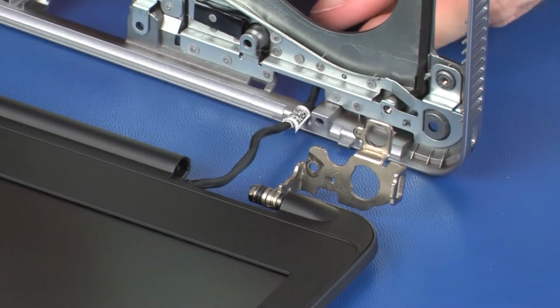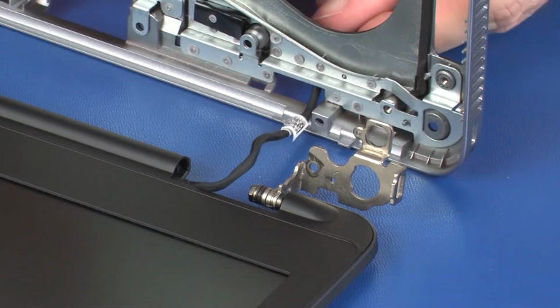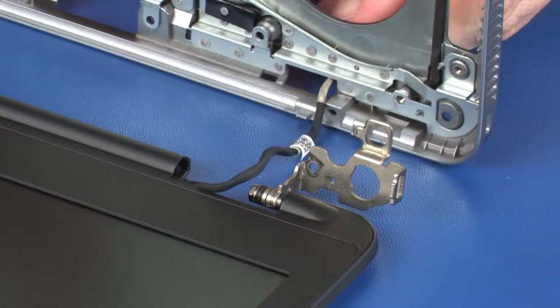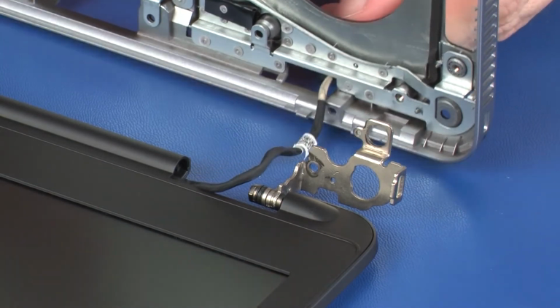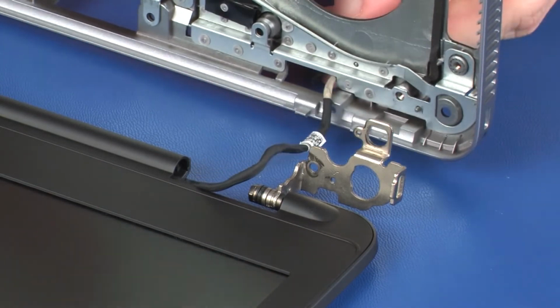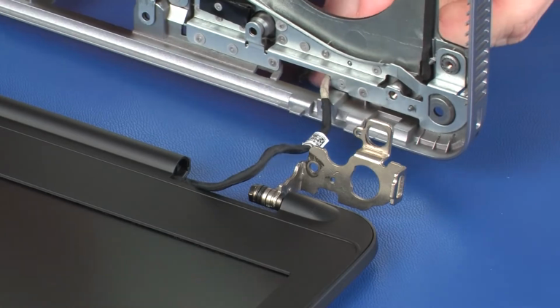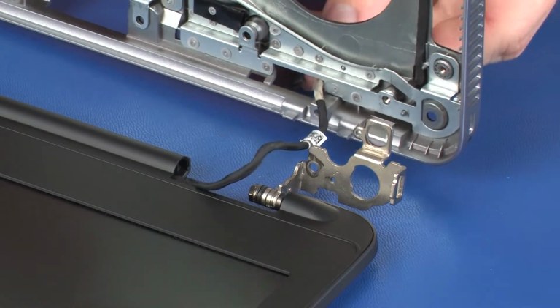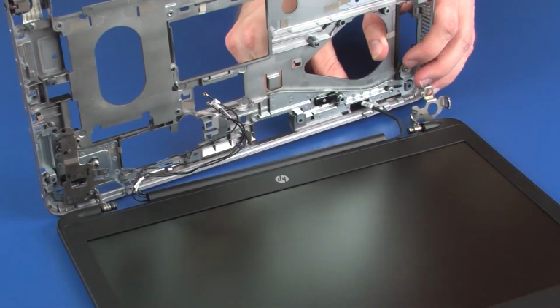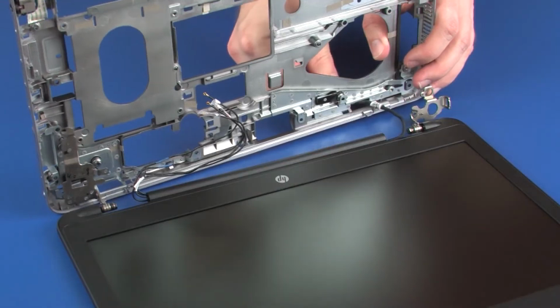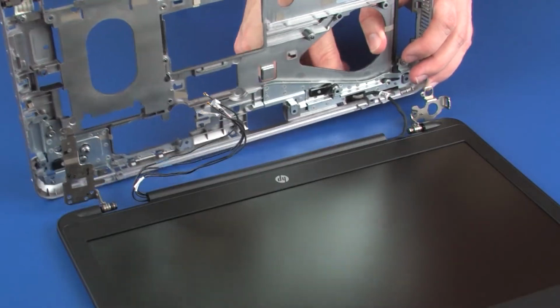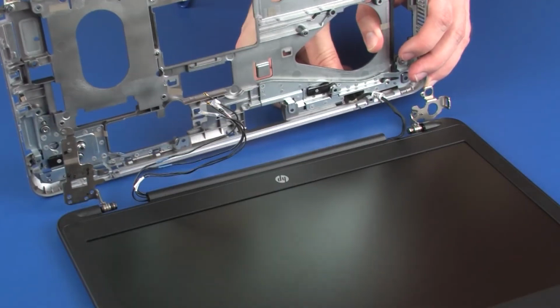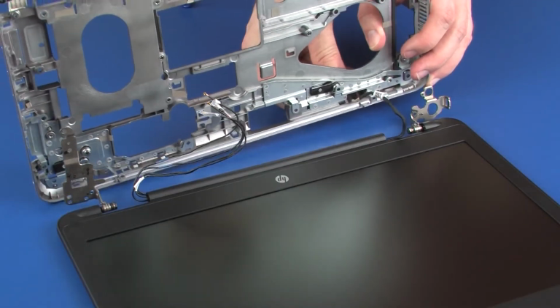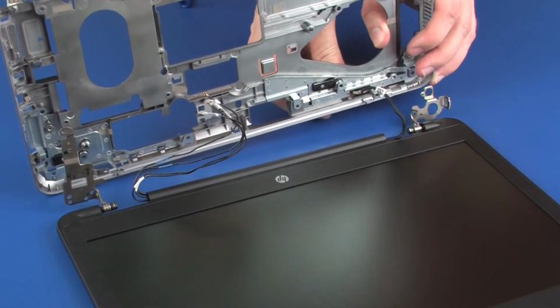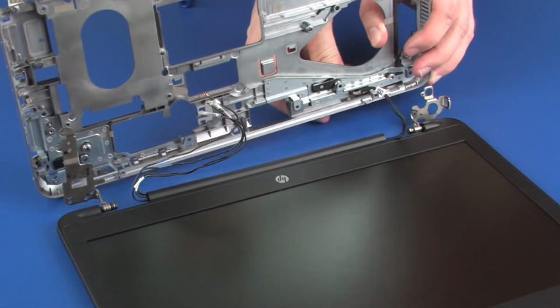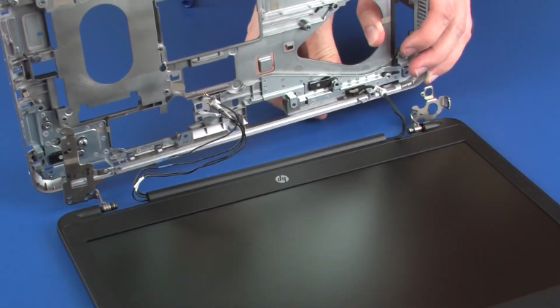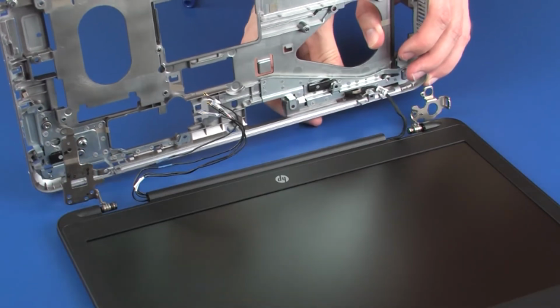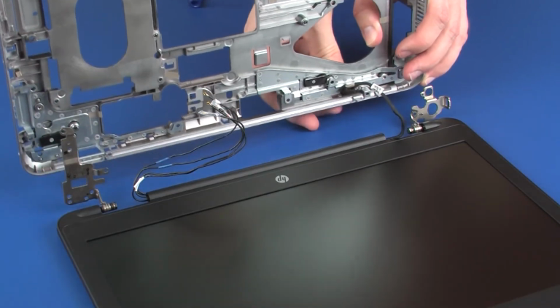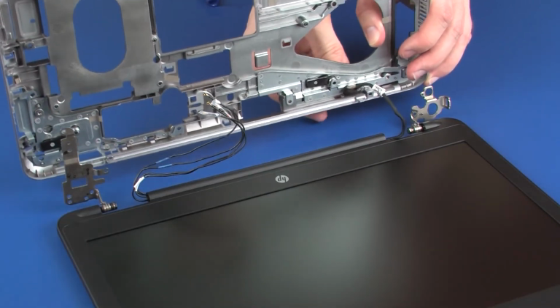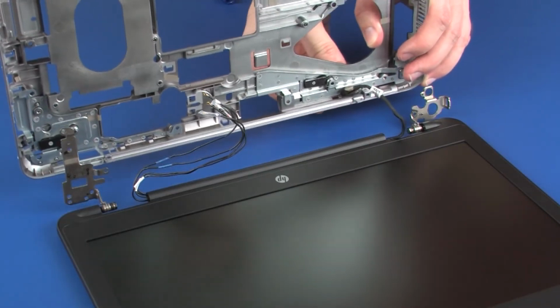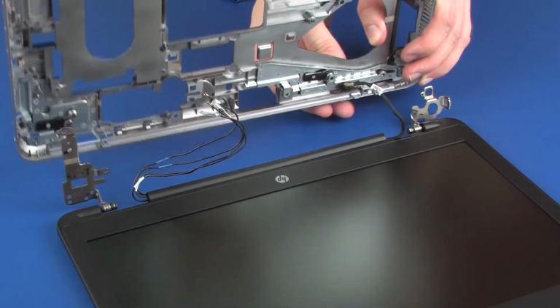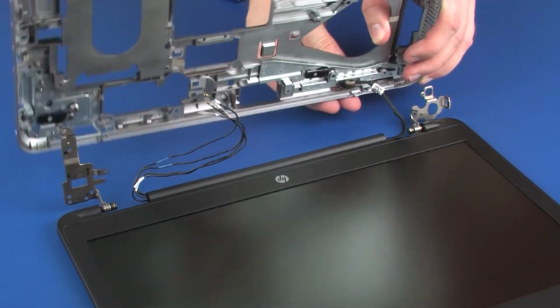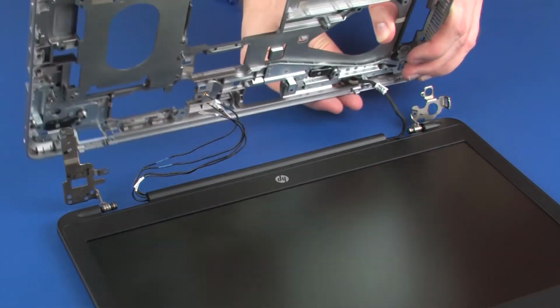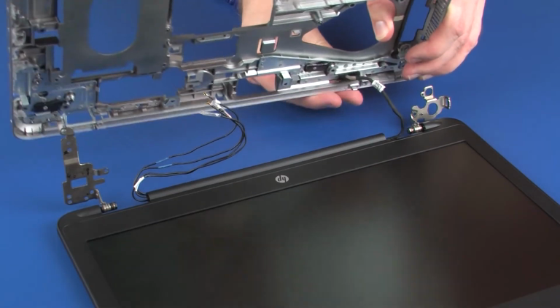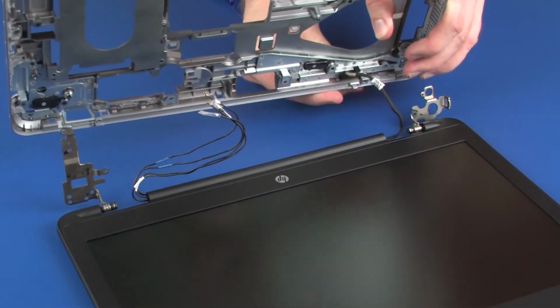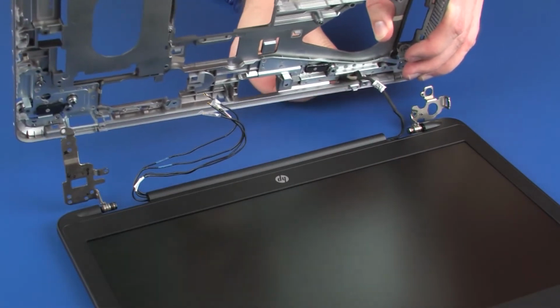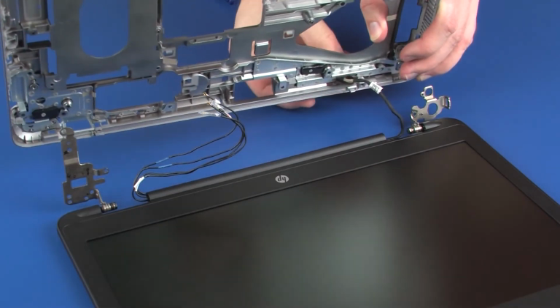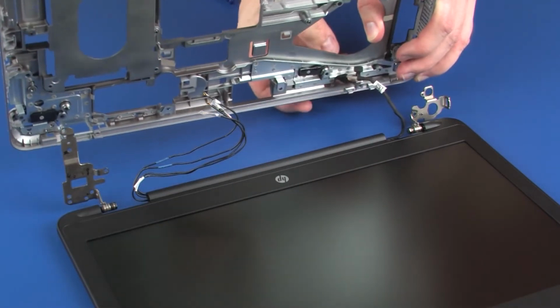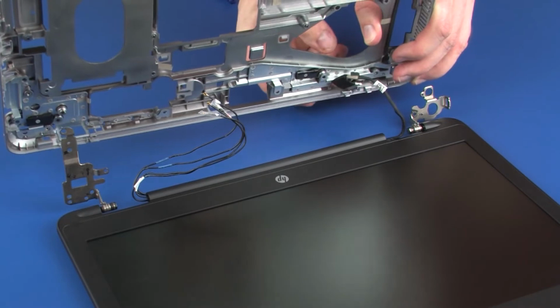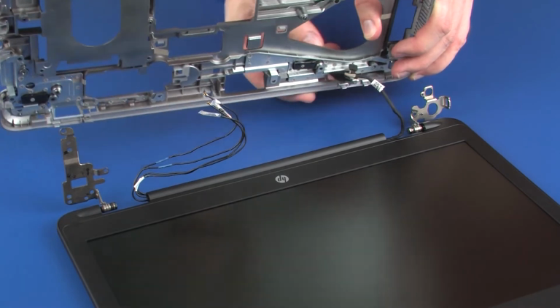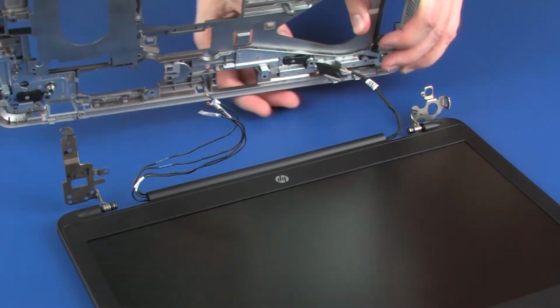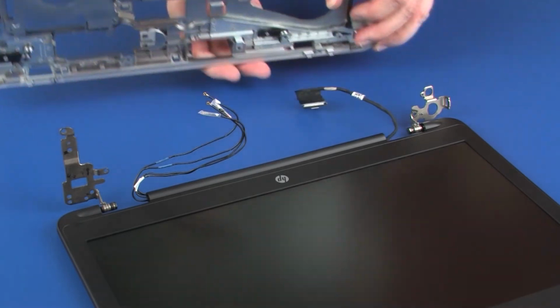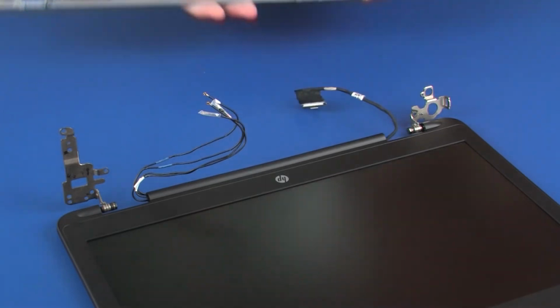Take care not to scratch the display panel assembly when removing the base enclosure. Remove the base enclosure.